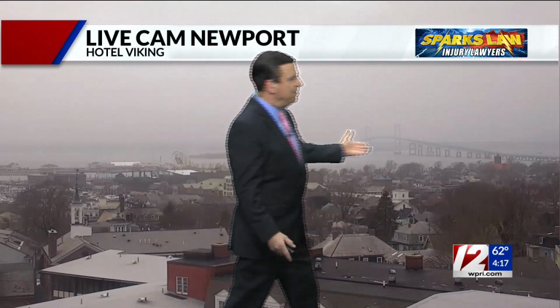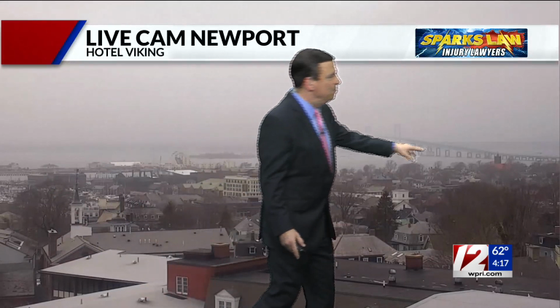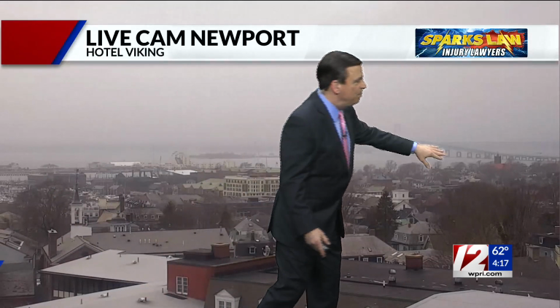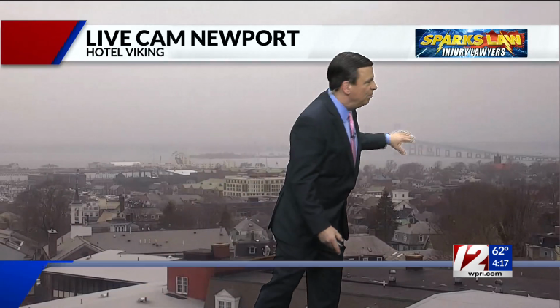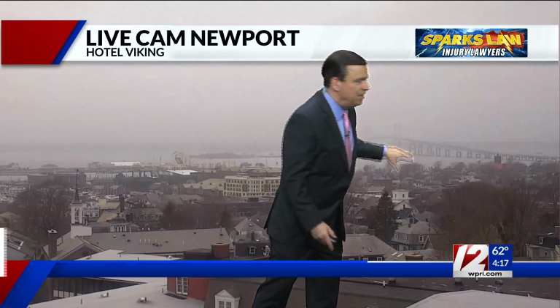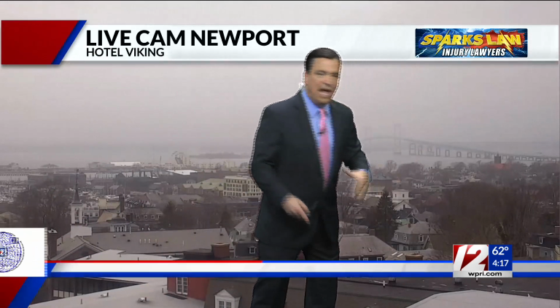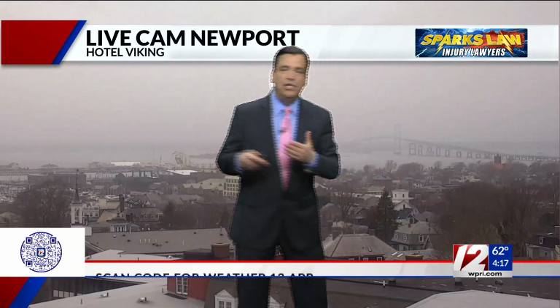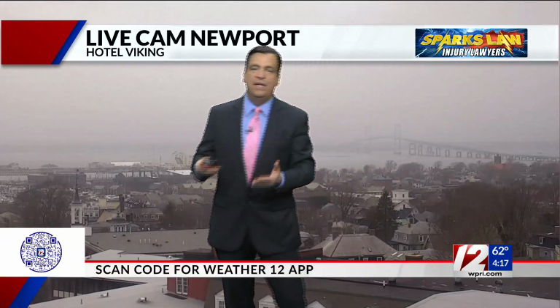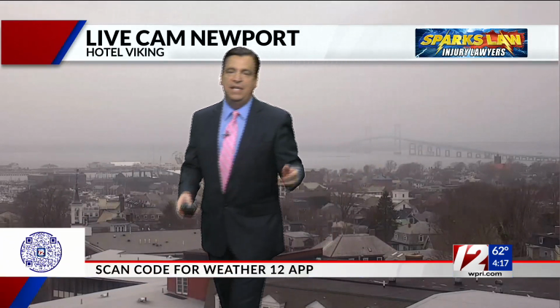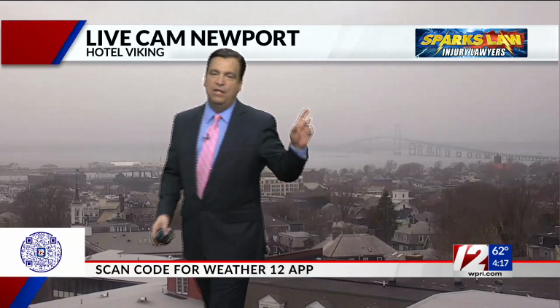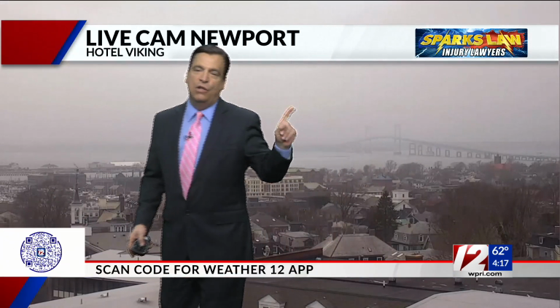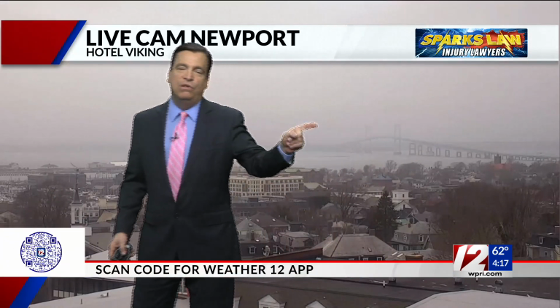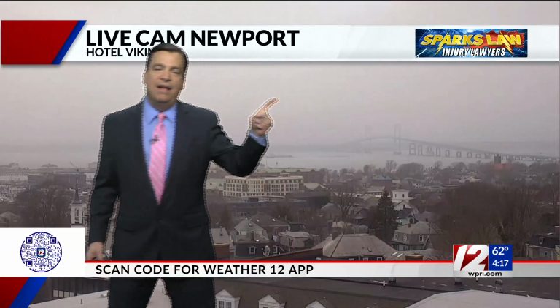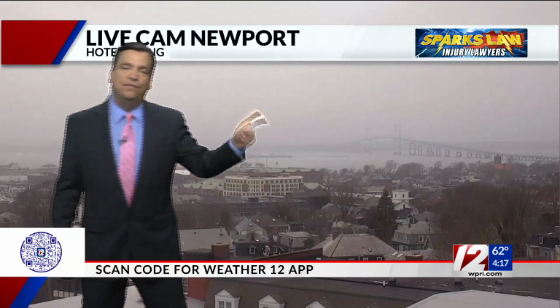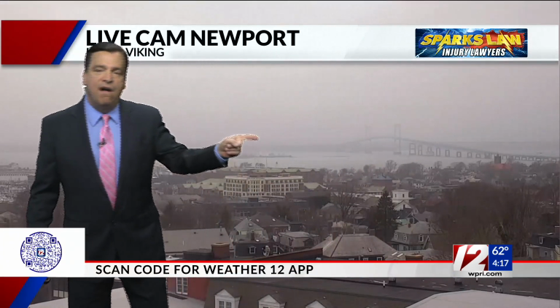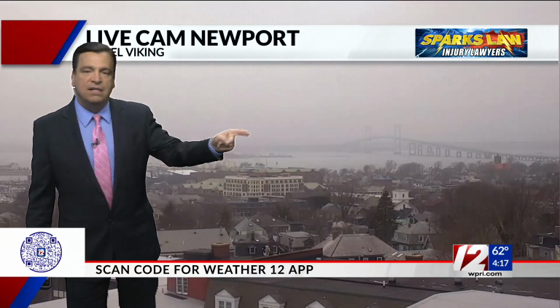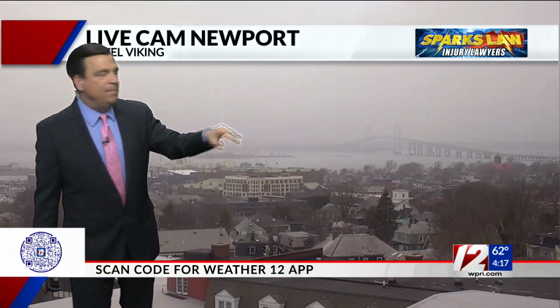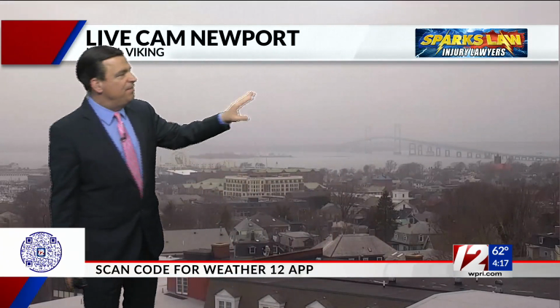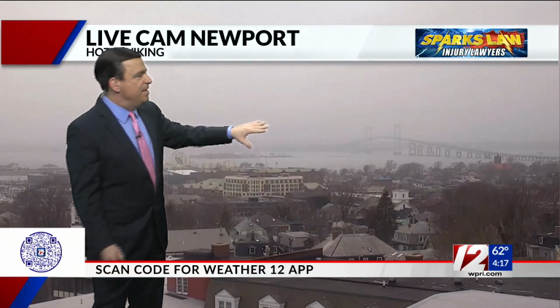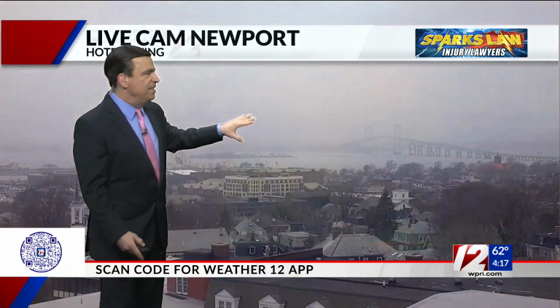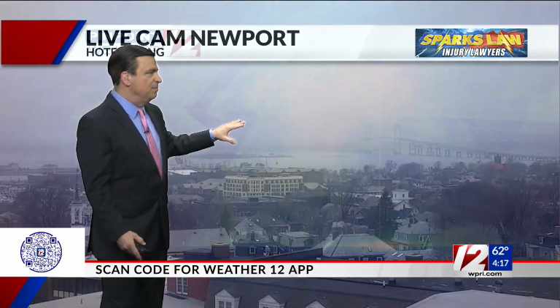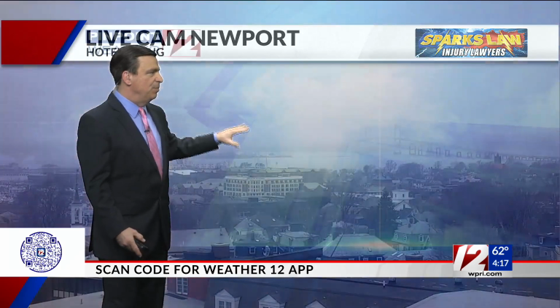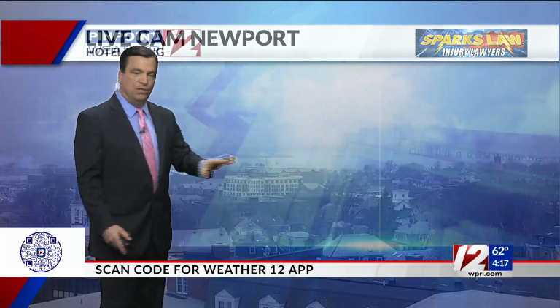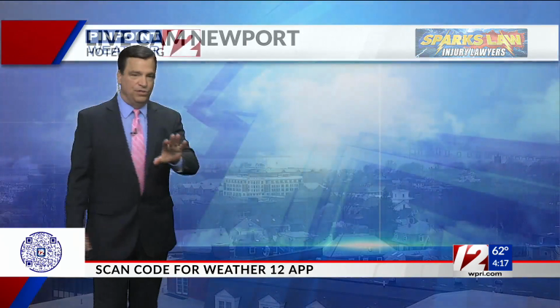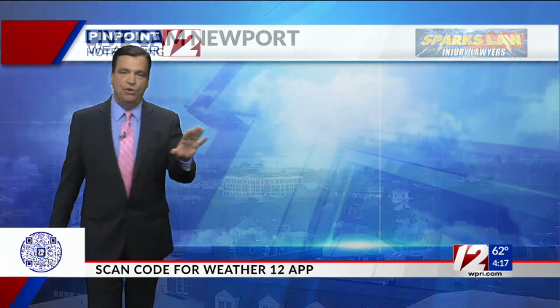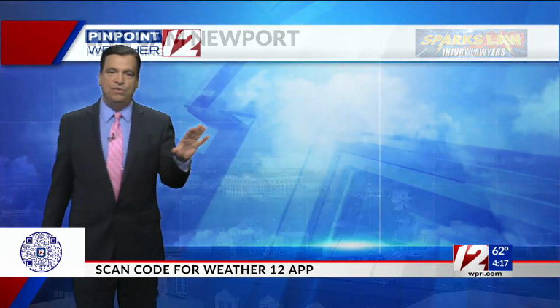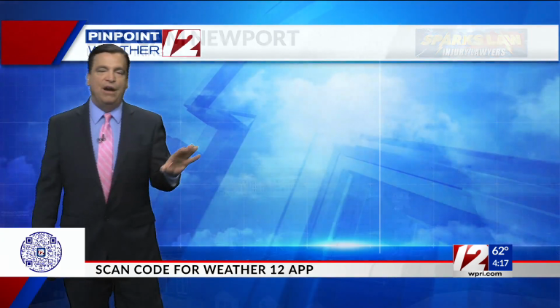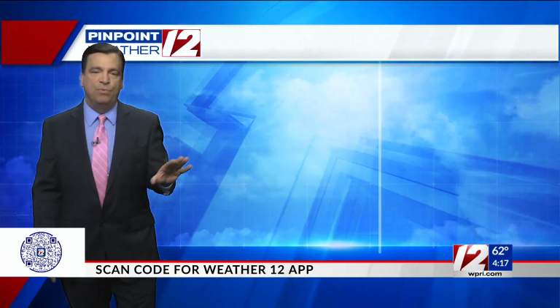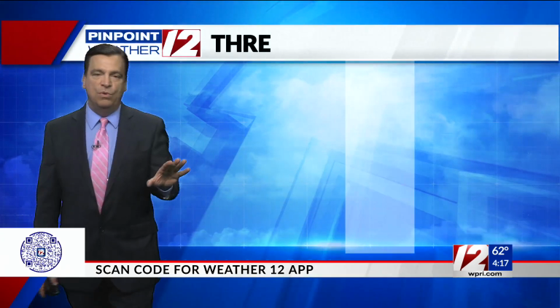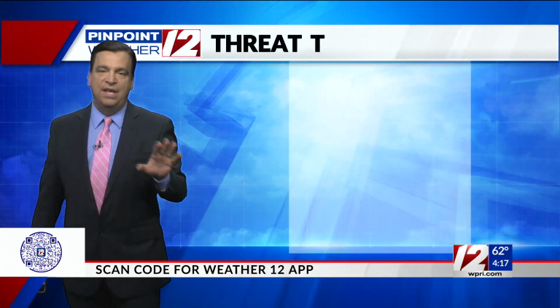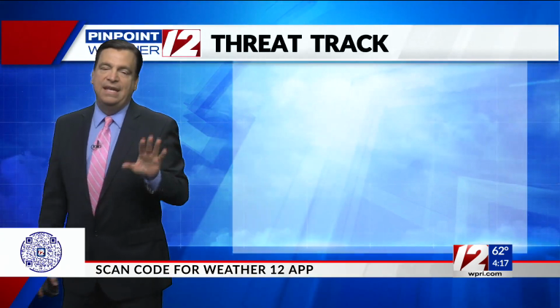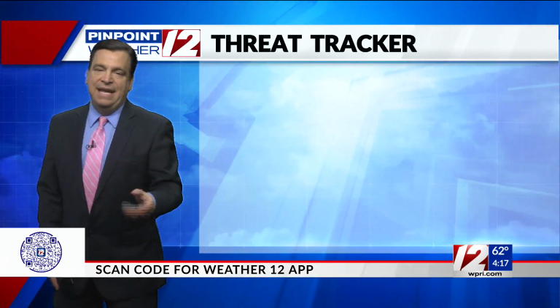That's the Newport Pell Bridge. A lot of humidity, low clouds, fog, a bit of mist and some sprinkles — no downpours yet.